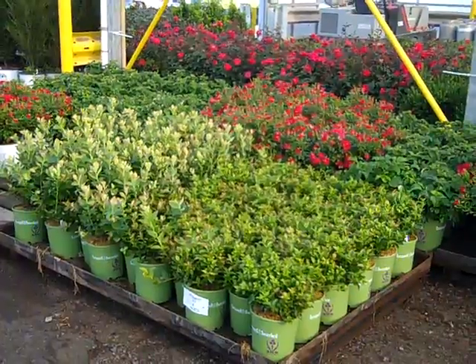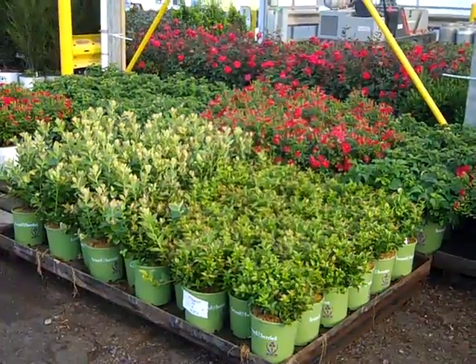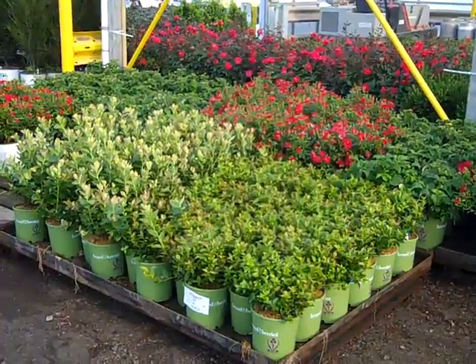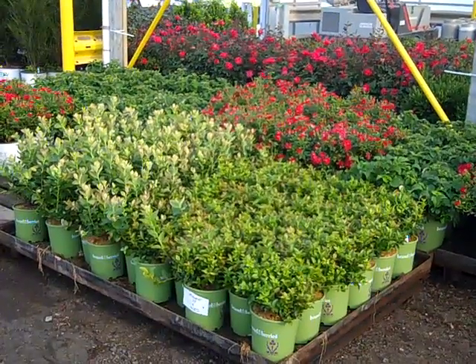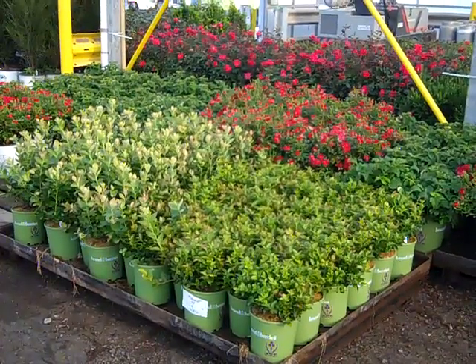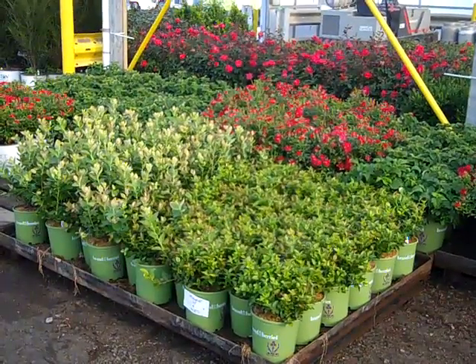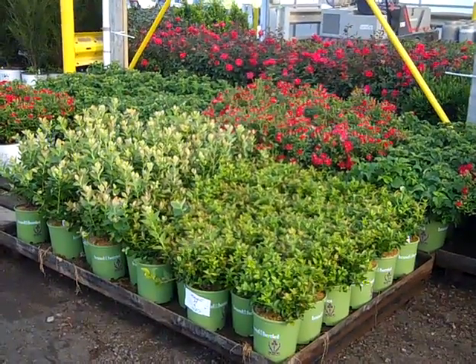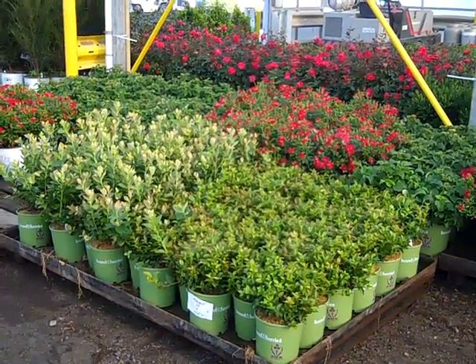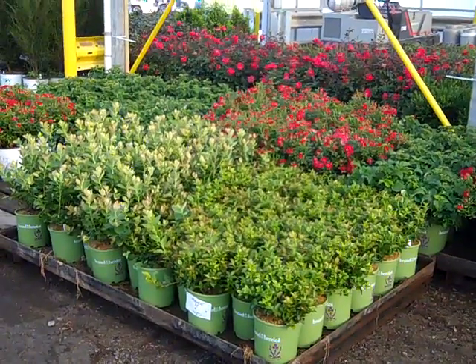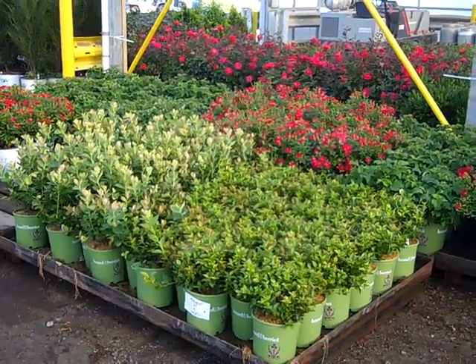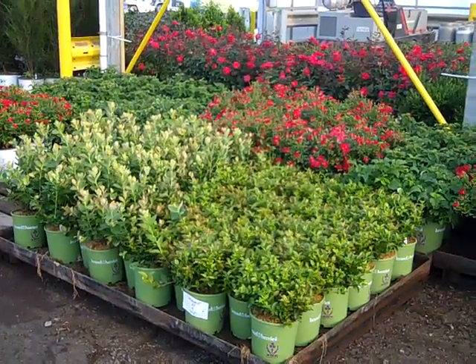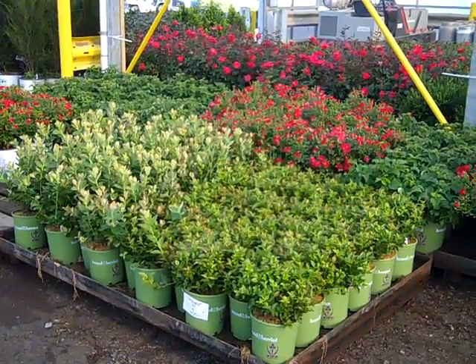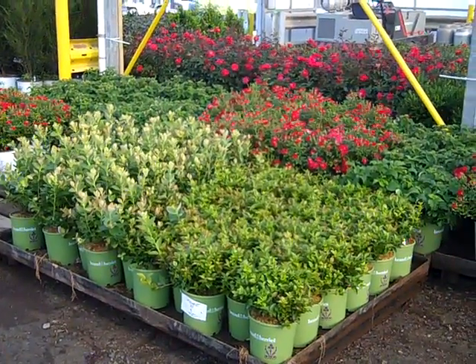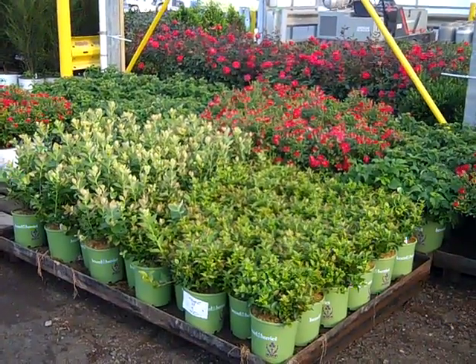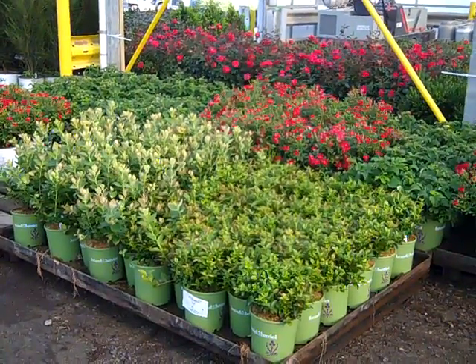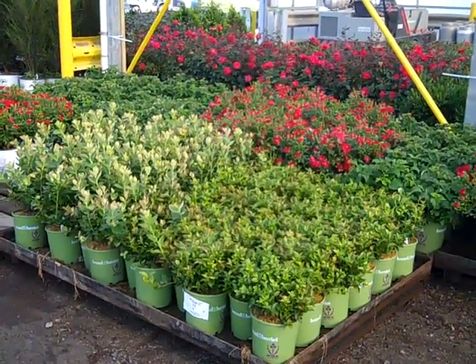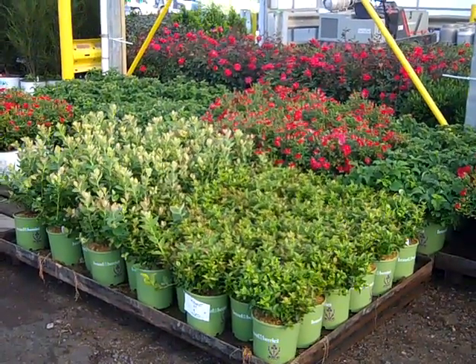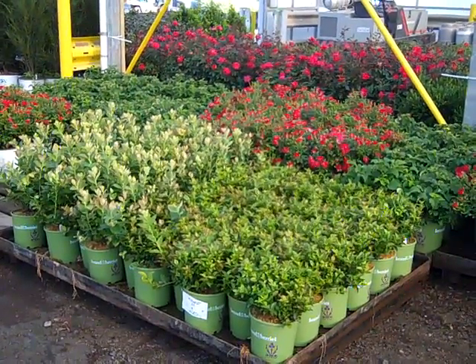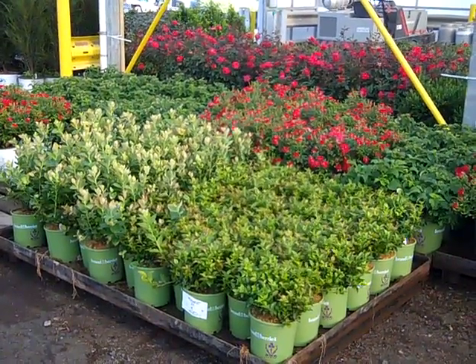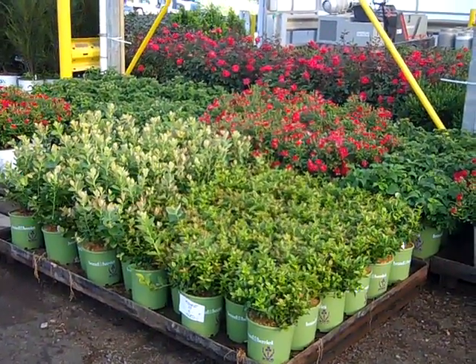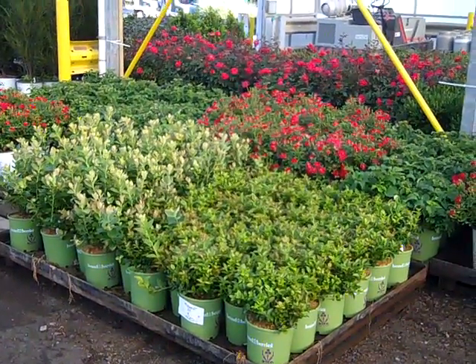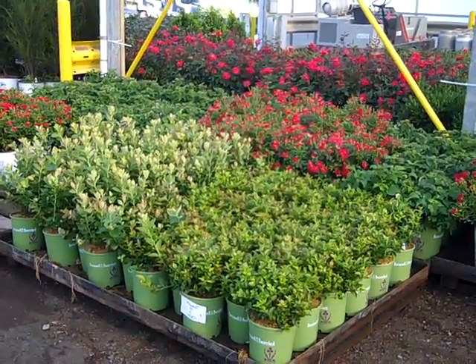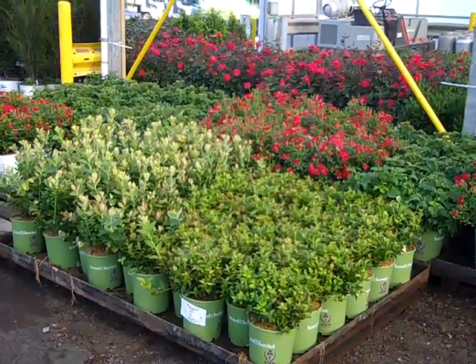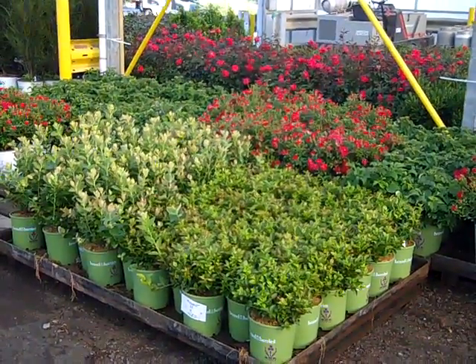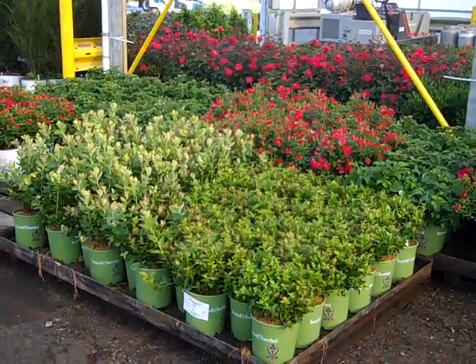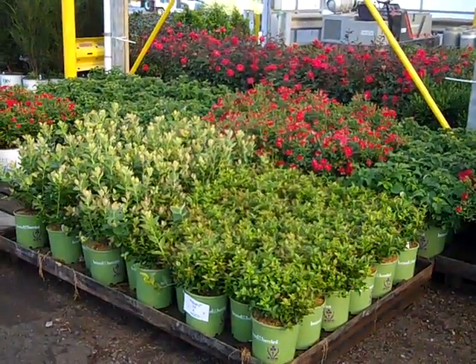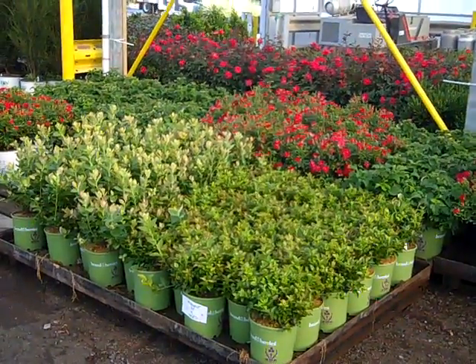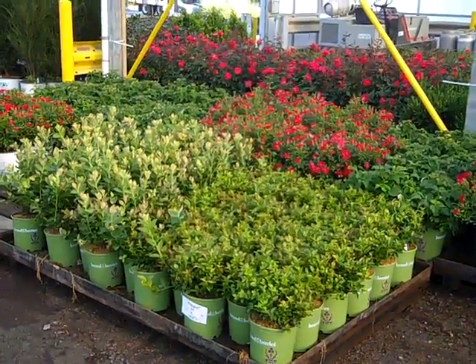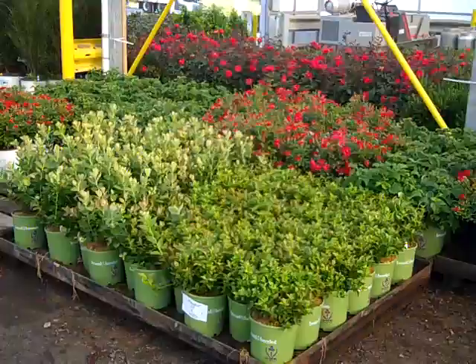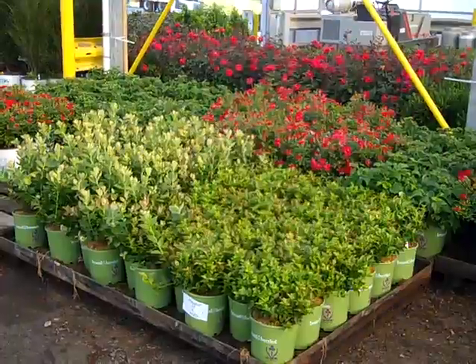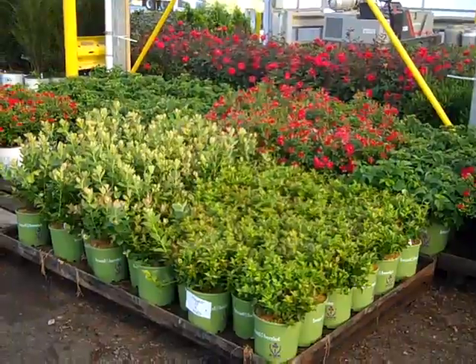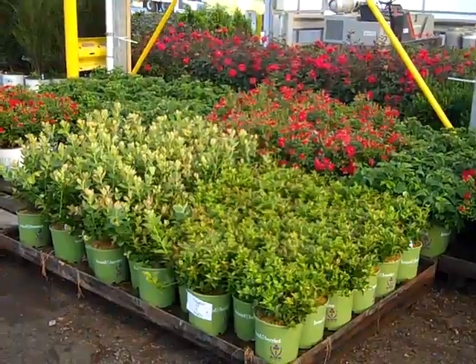Good morning, it's Wednesday on the Willoway Dock. Let's take a walk and see what beautiful plants are shipping out today.